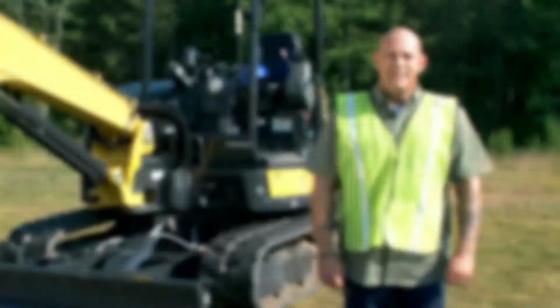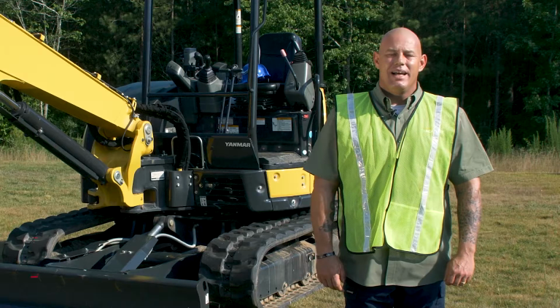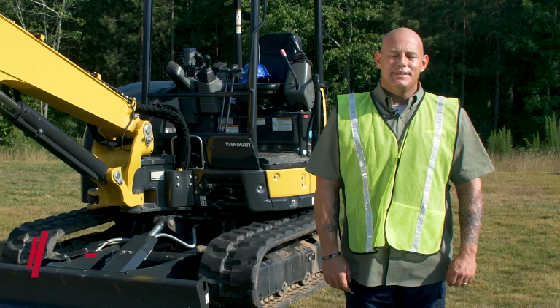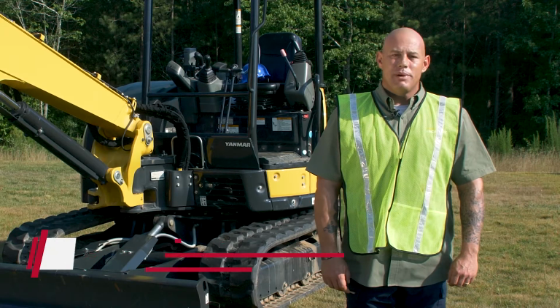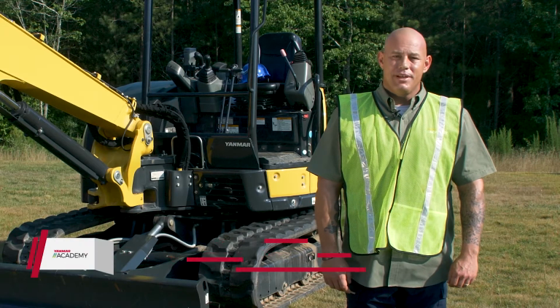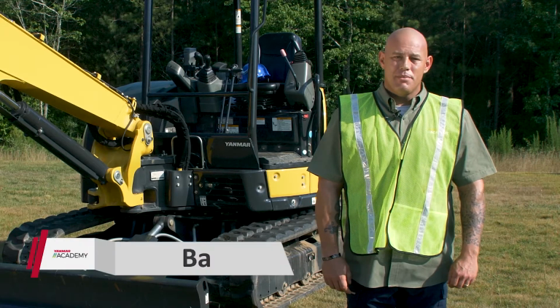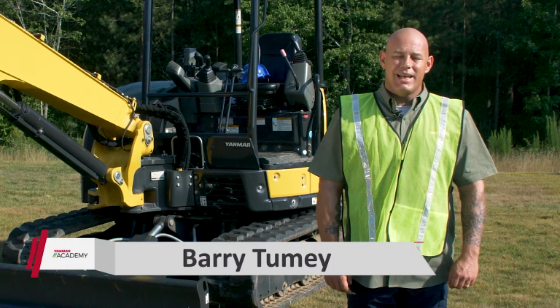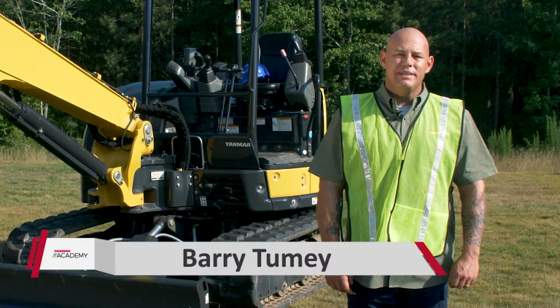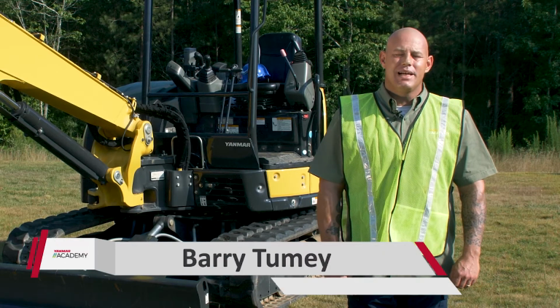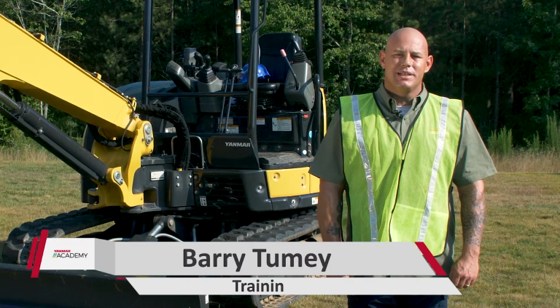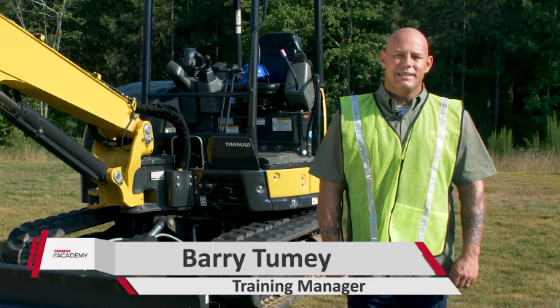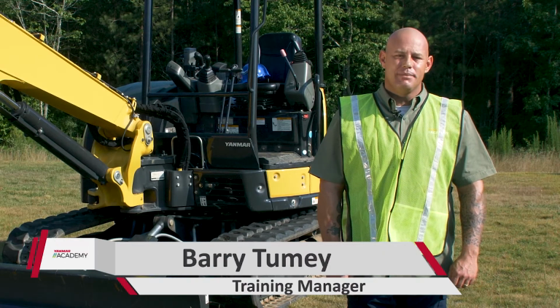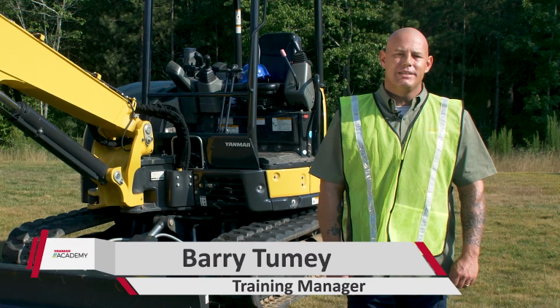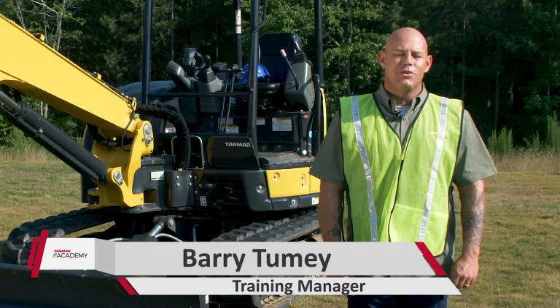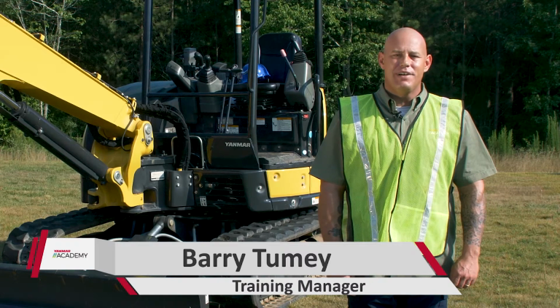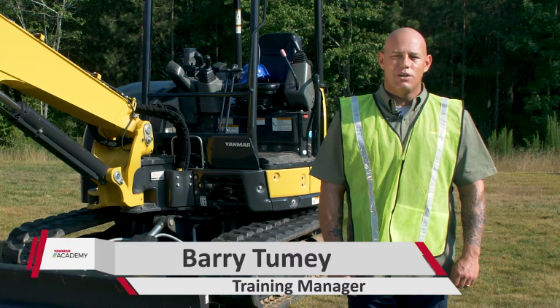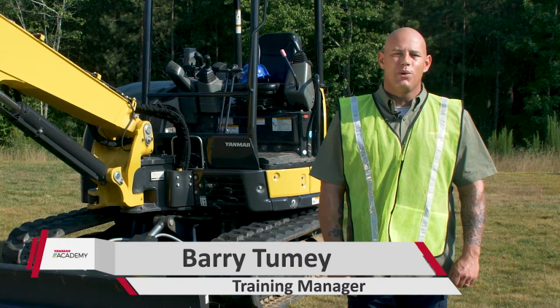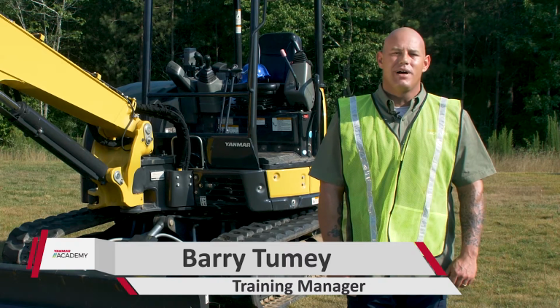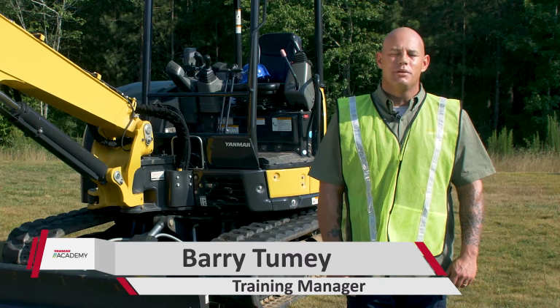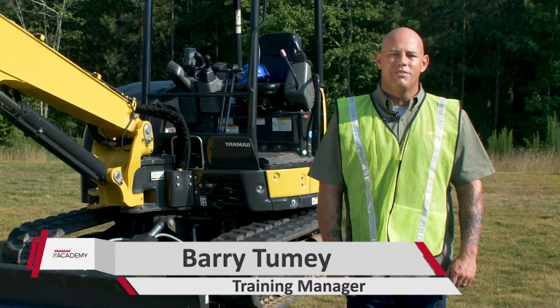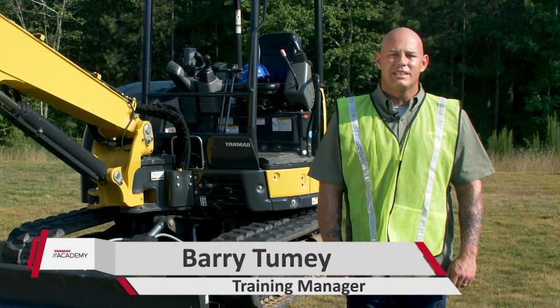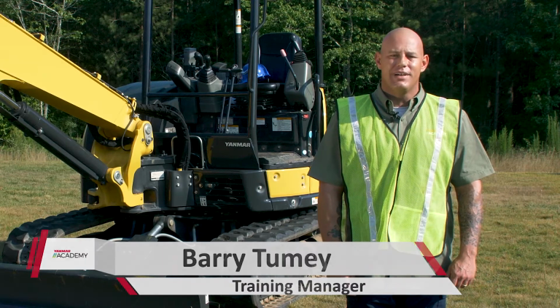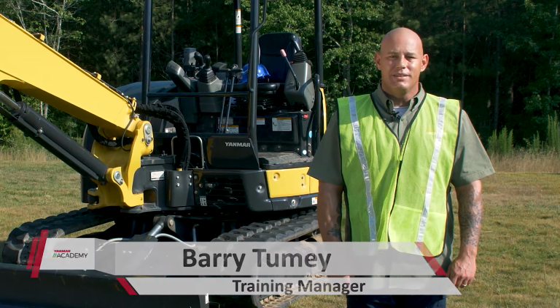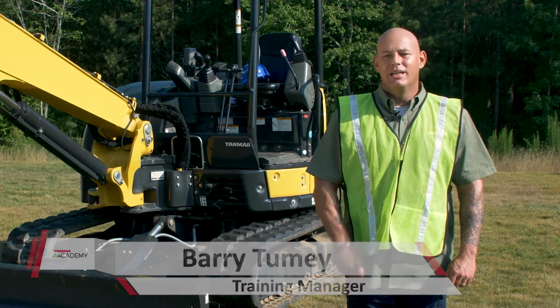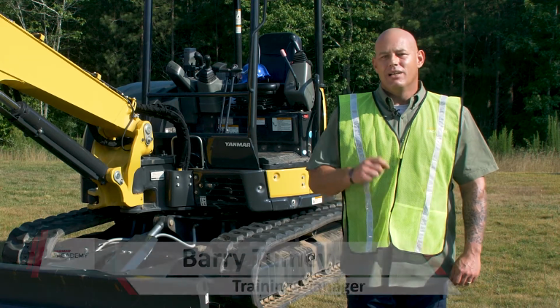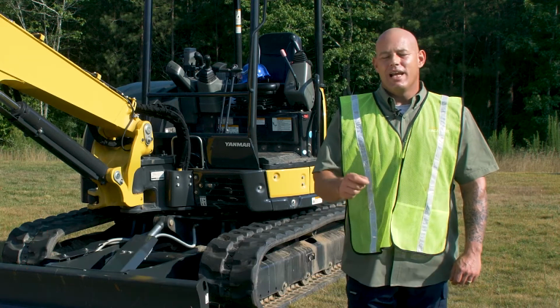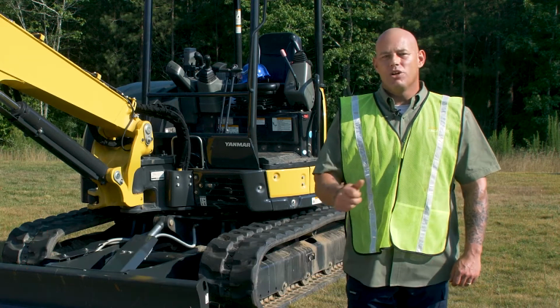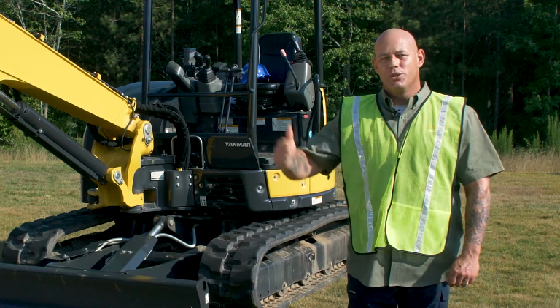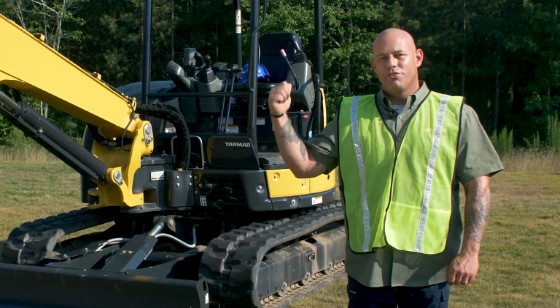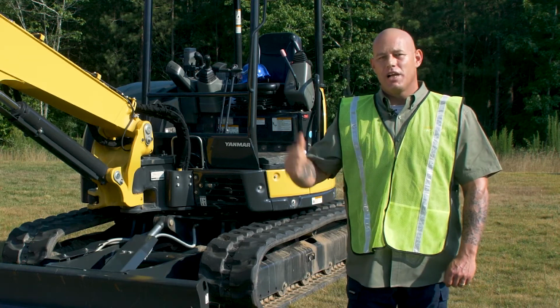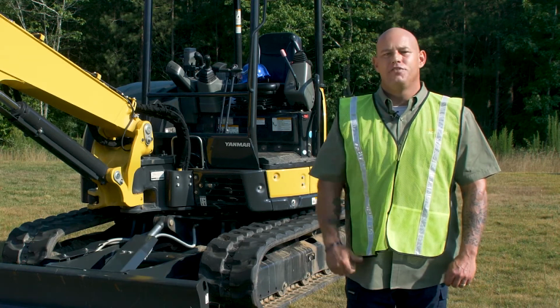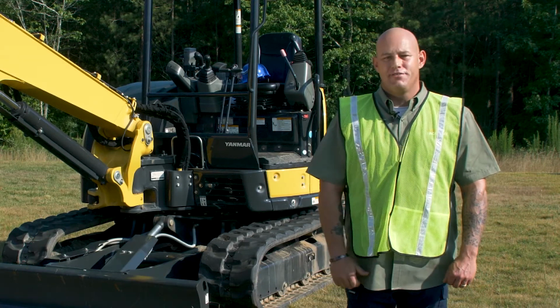Hey guys, it's Barry from the Yanmar Academy. Today we're talking daily maintenance on the VIO 45 and above excavator. Today we're going to do it on our VIO 55.